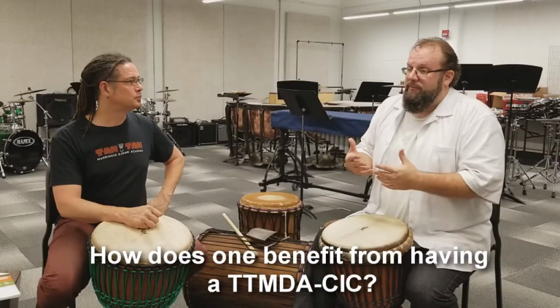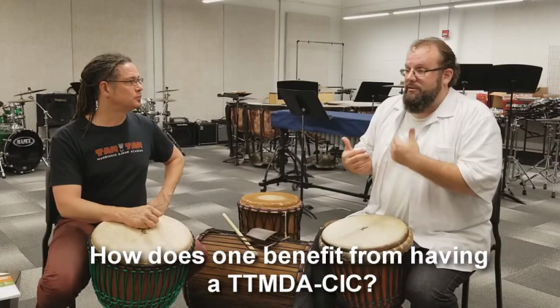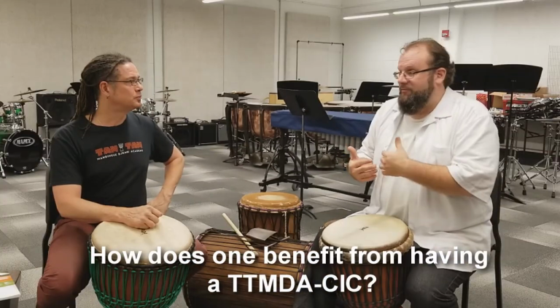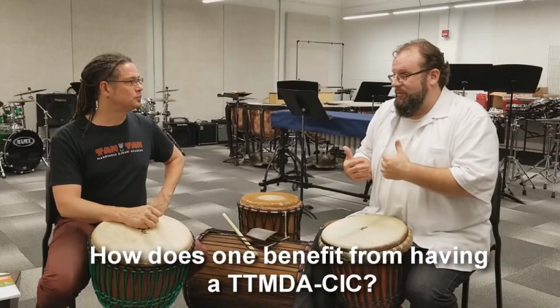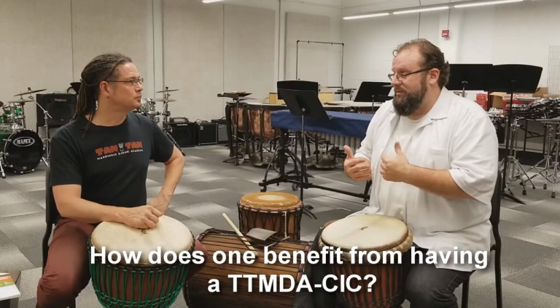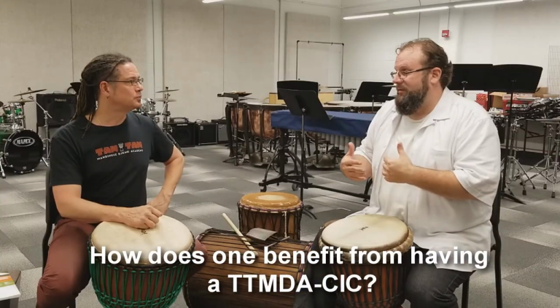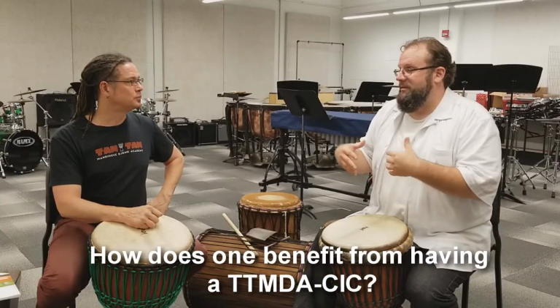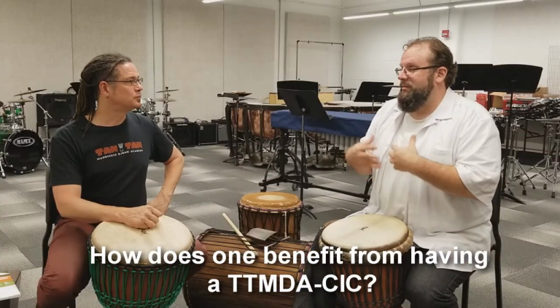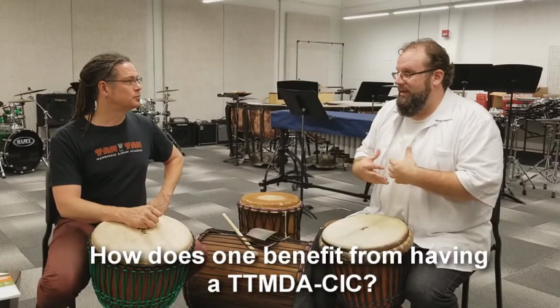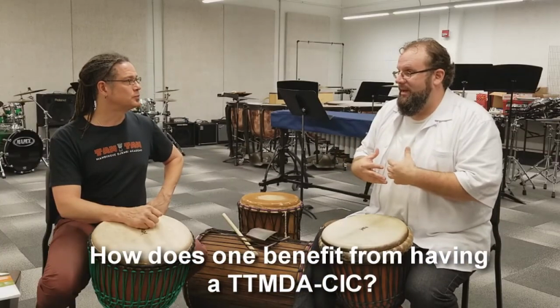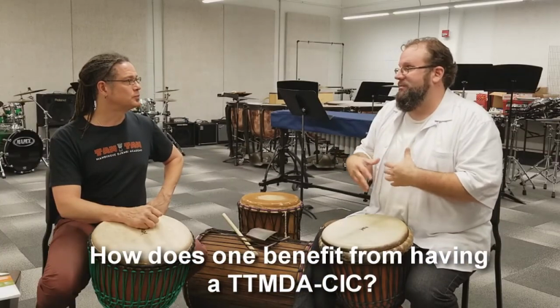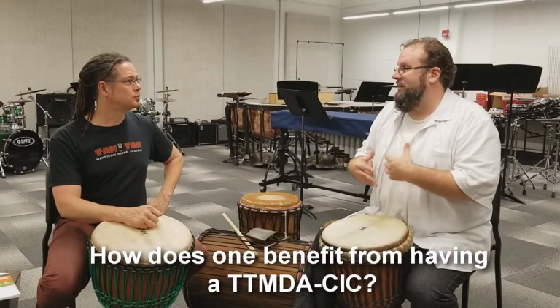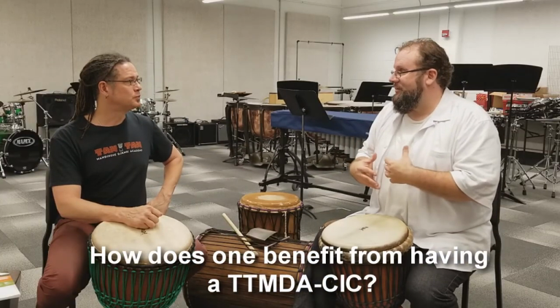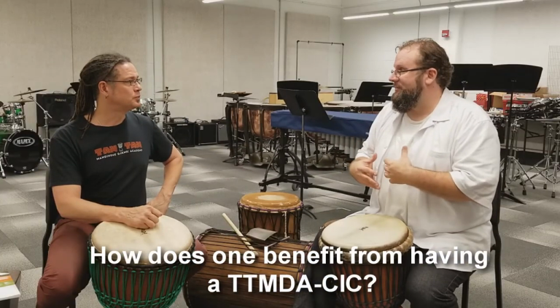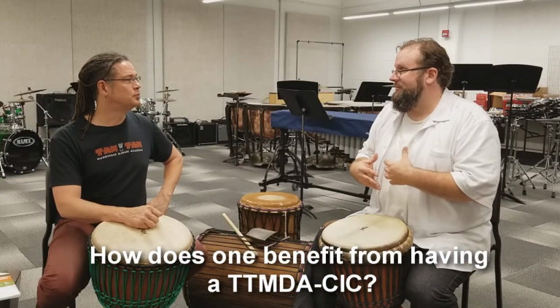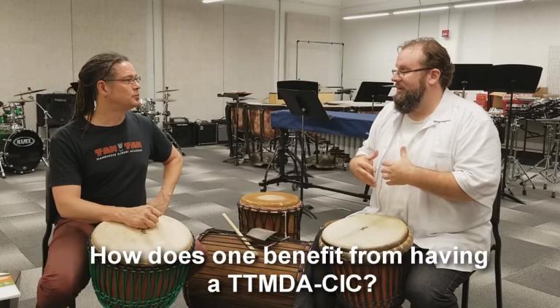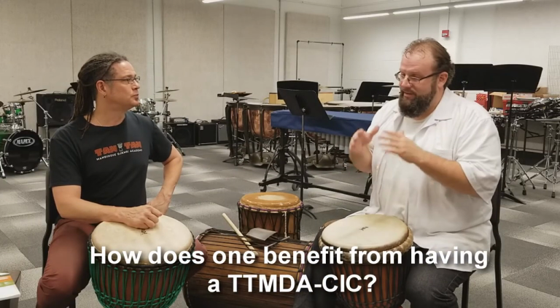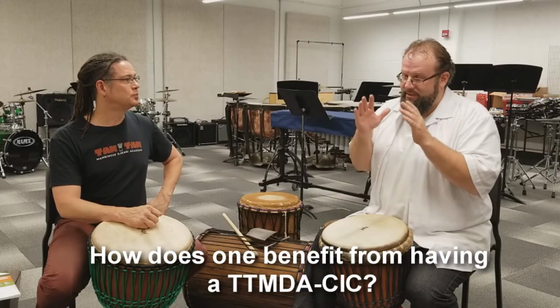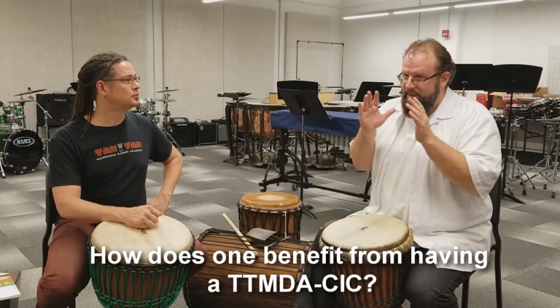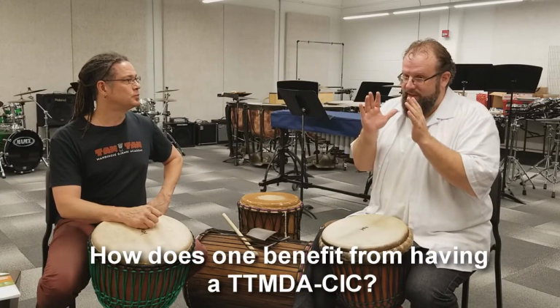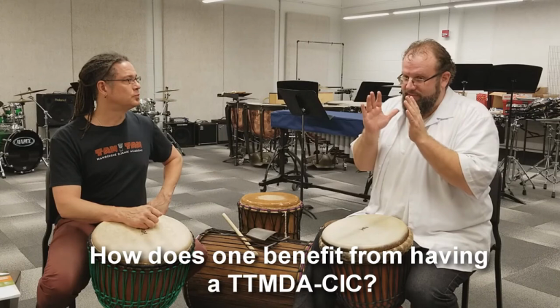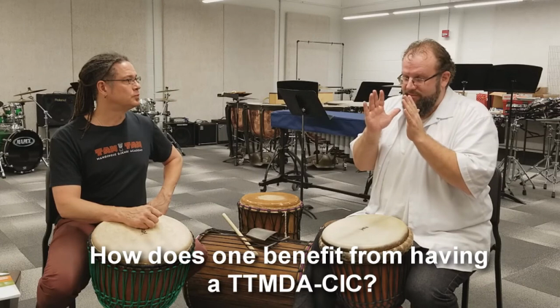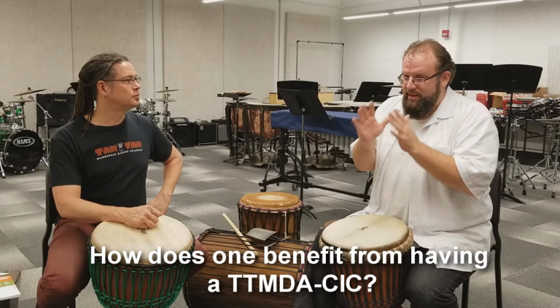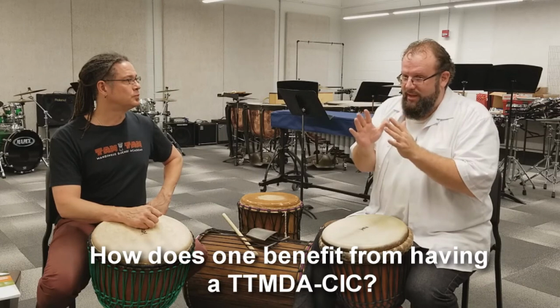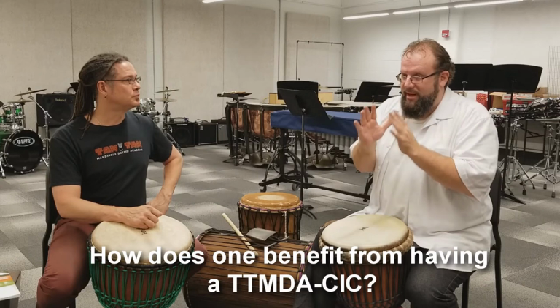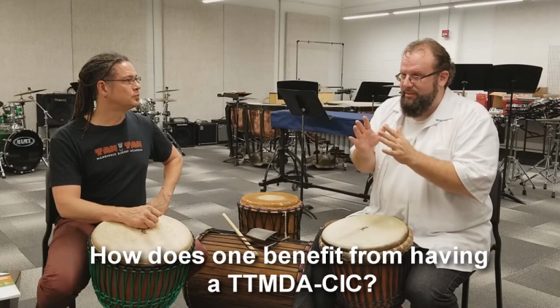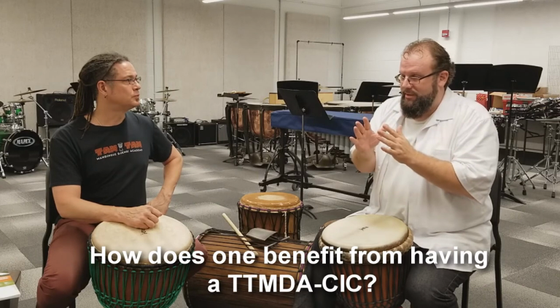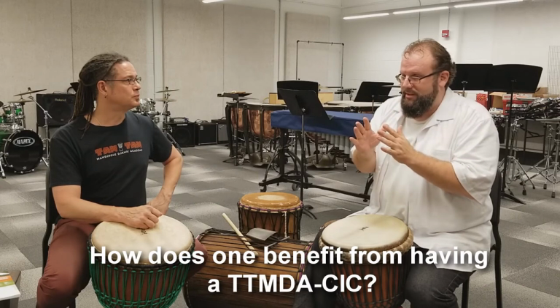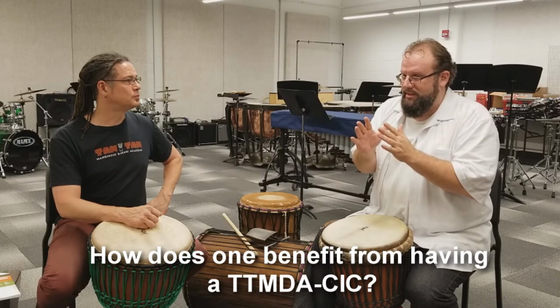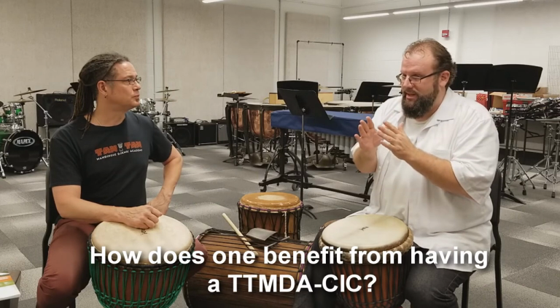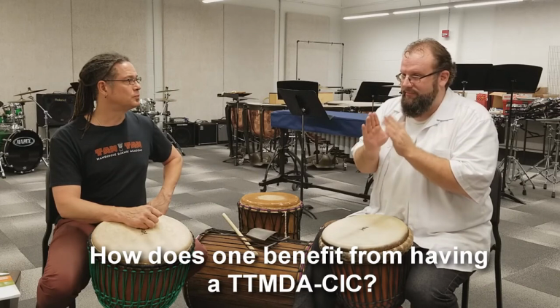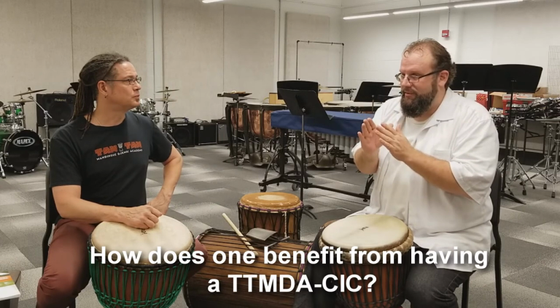First and foremost, it benefits me as a professional — it gives me an opportunity to sit down and focus.